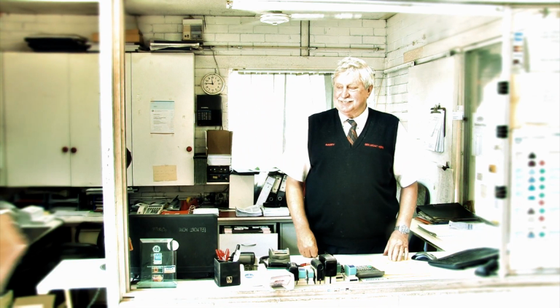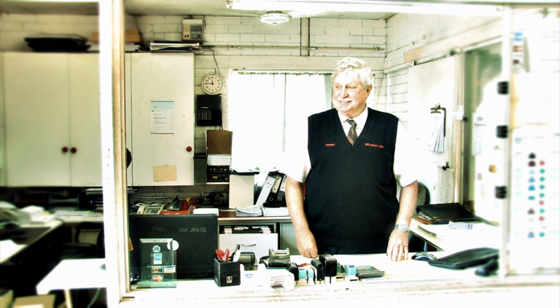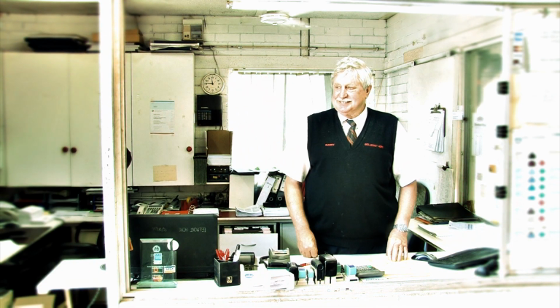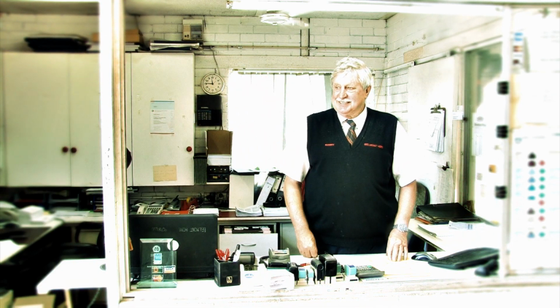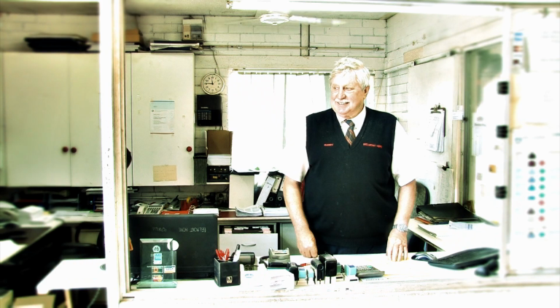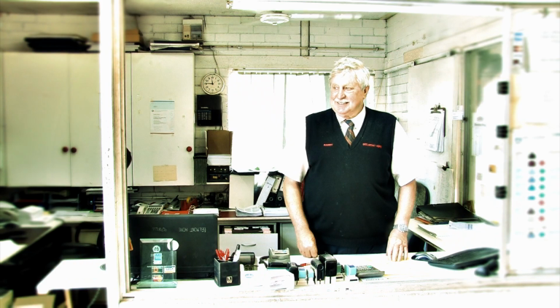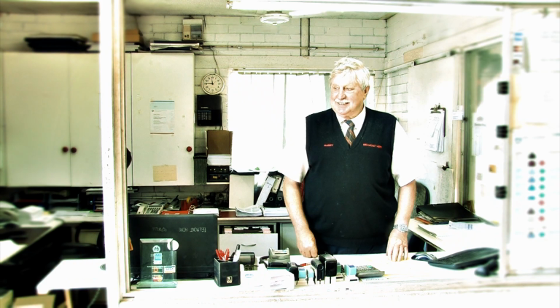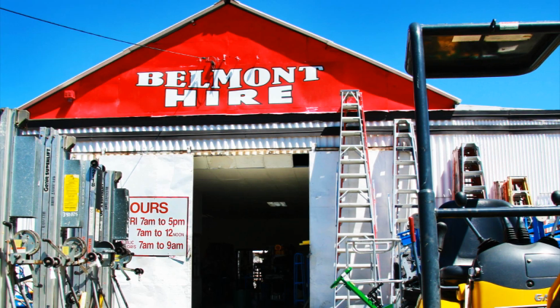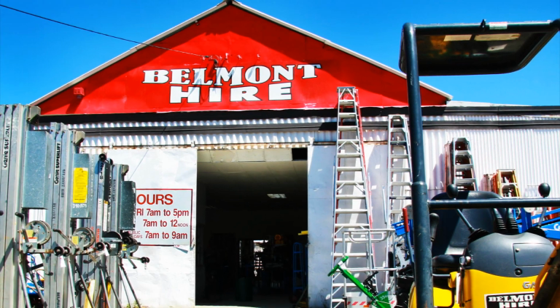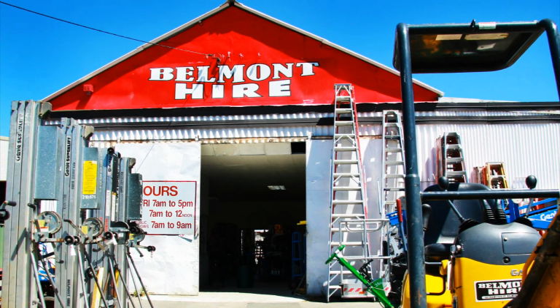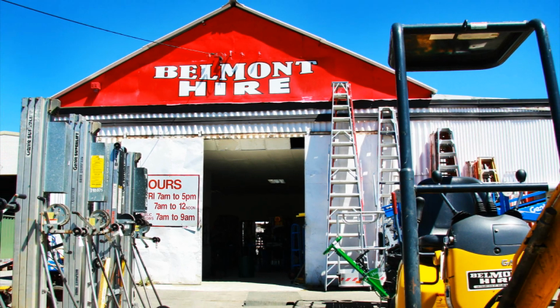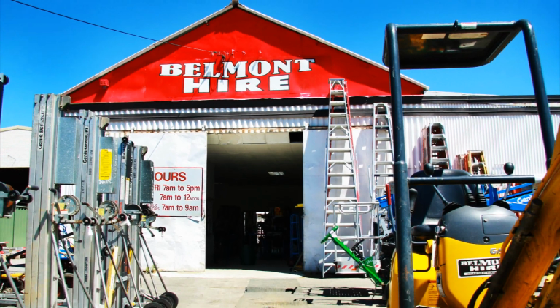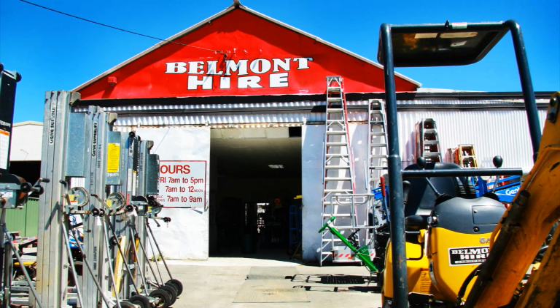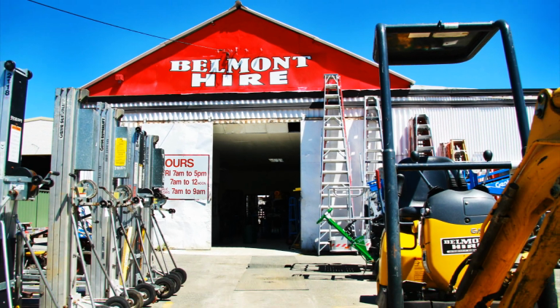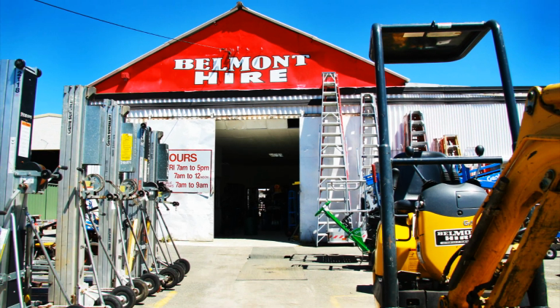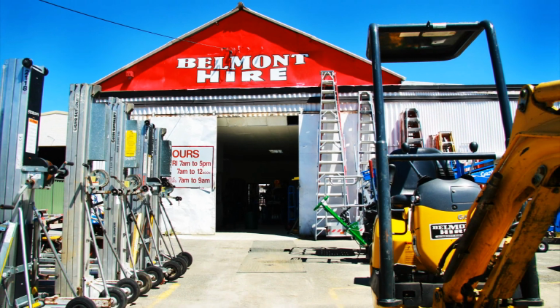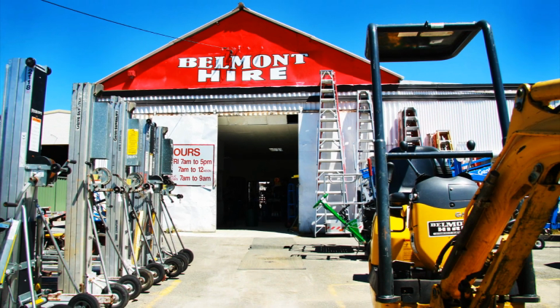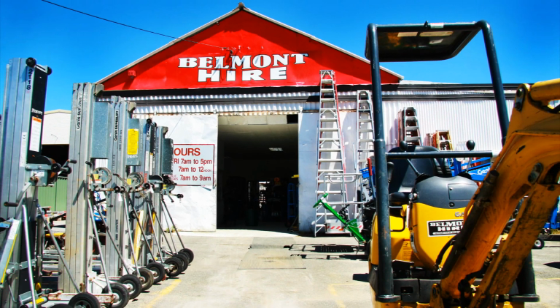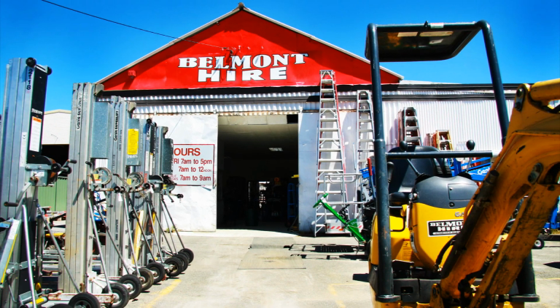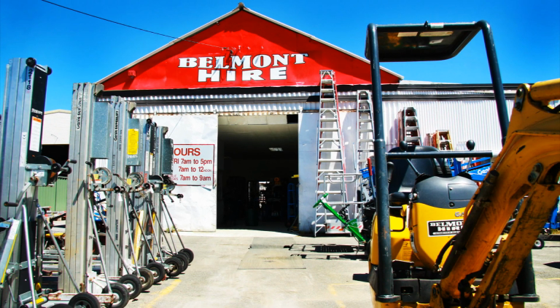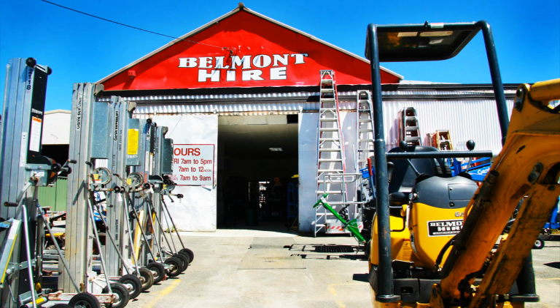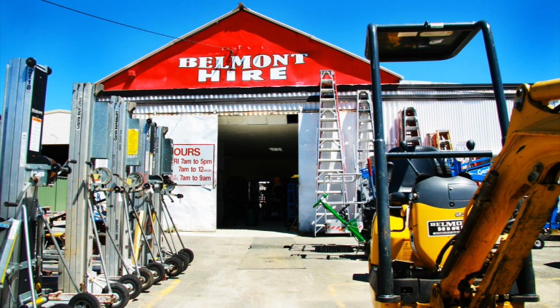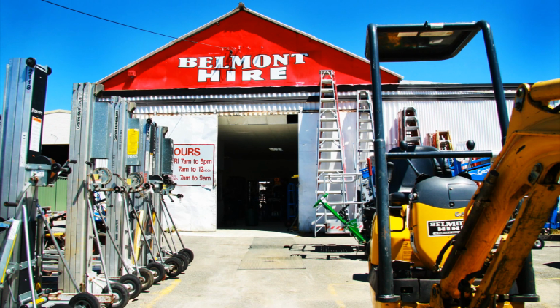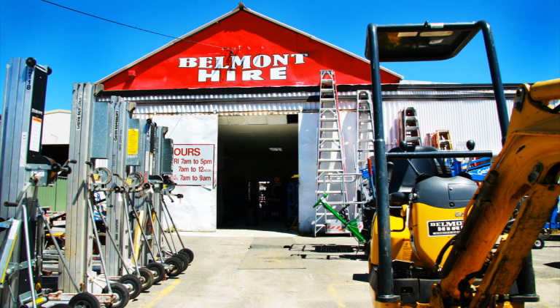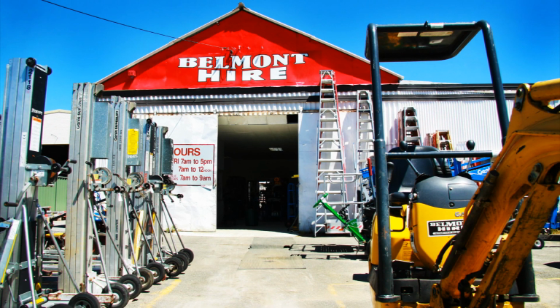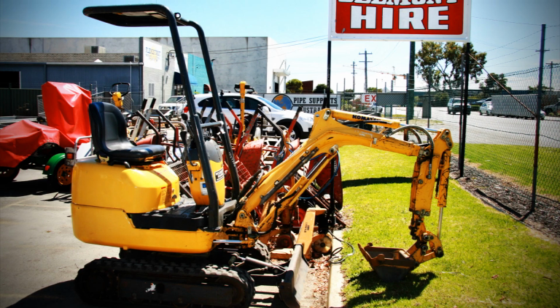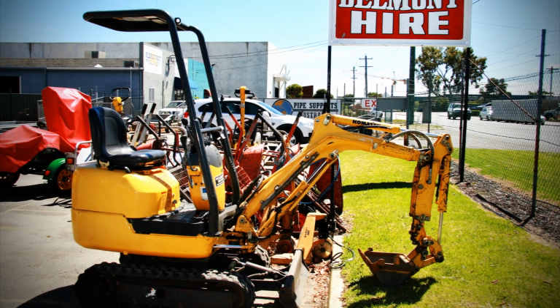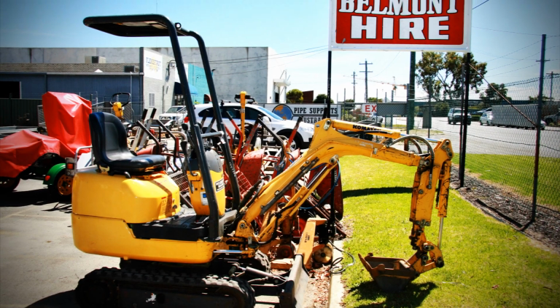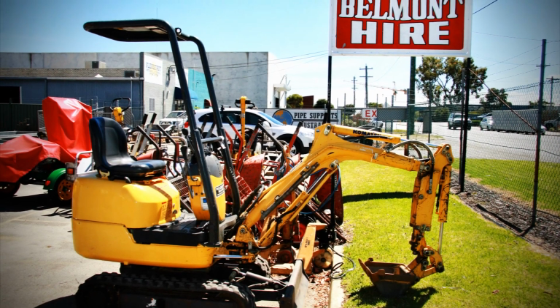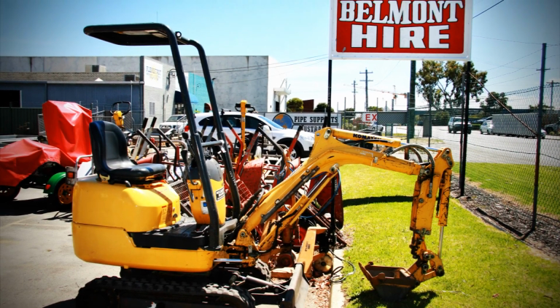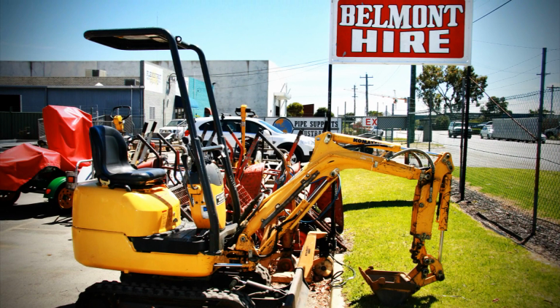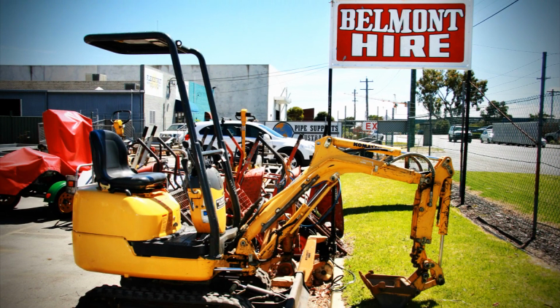So whether you're building, renovating or landscaping, you'll find everything you need at Belmont Hire.